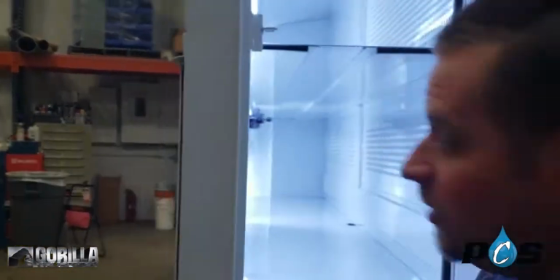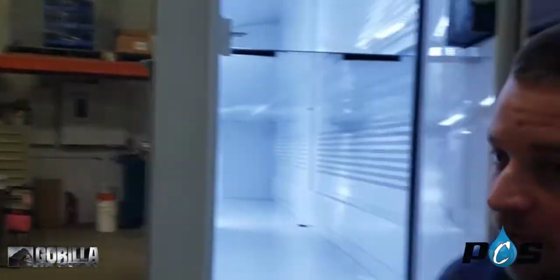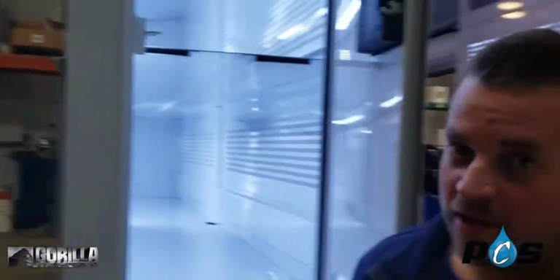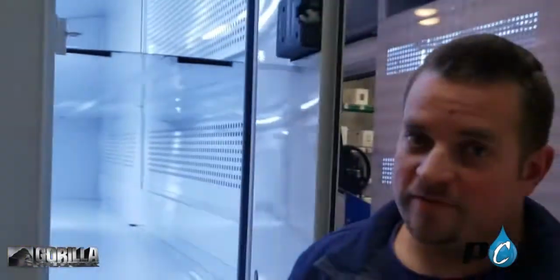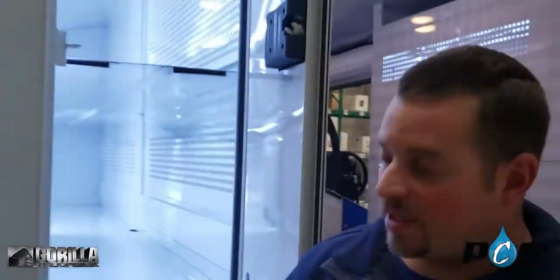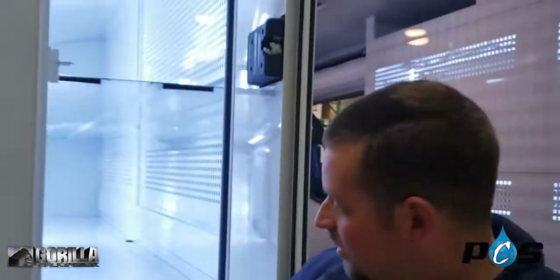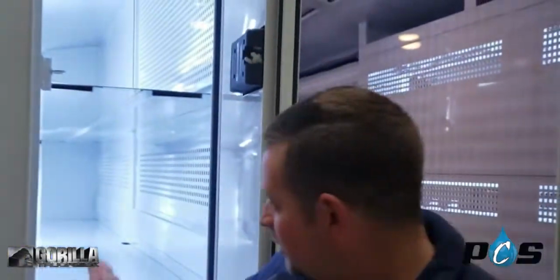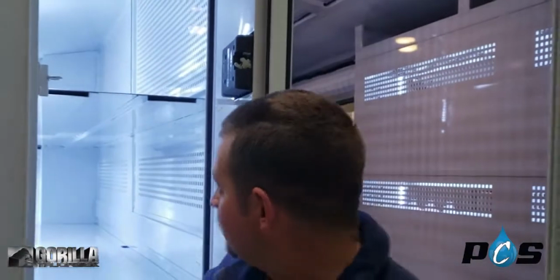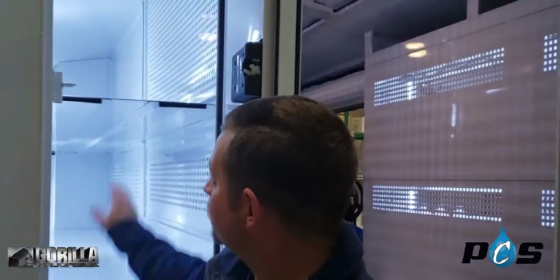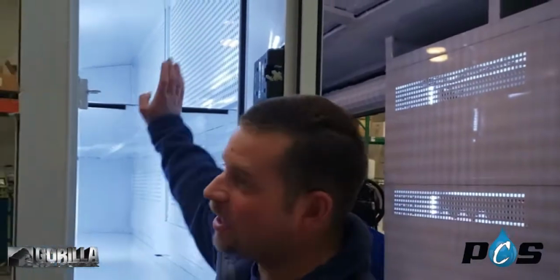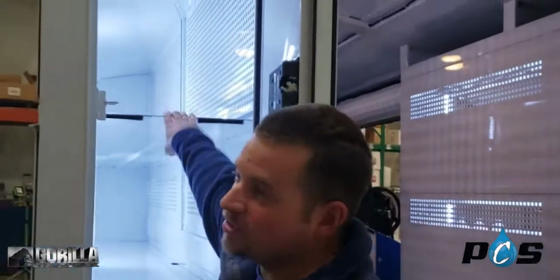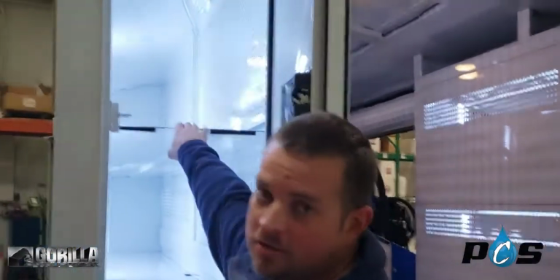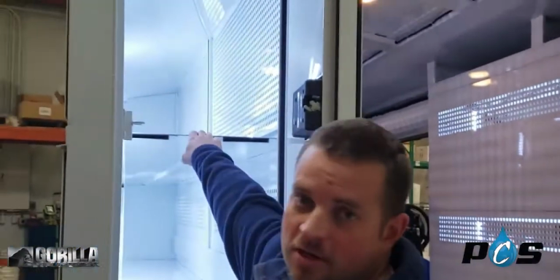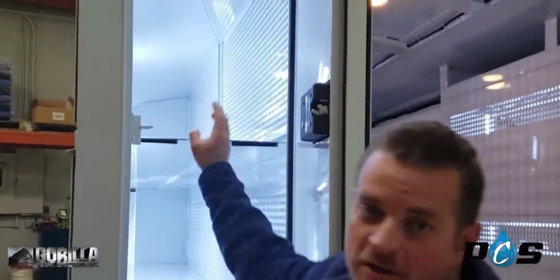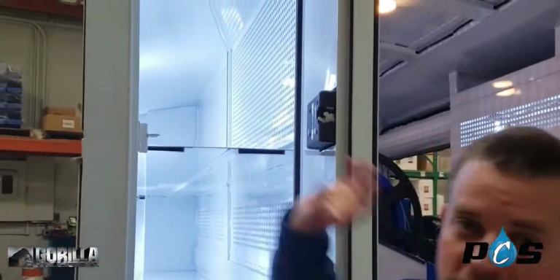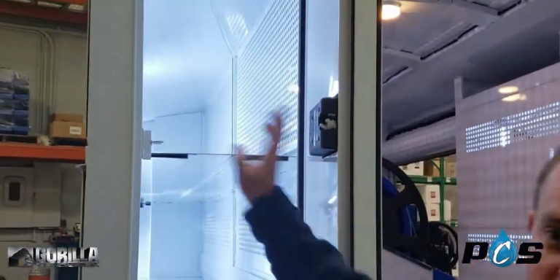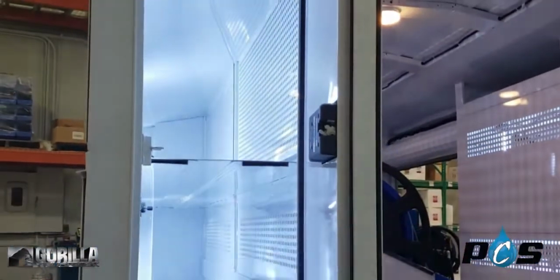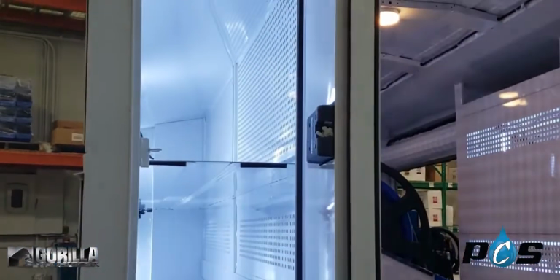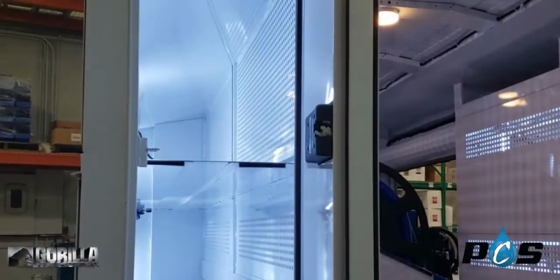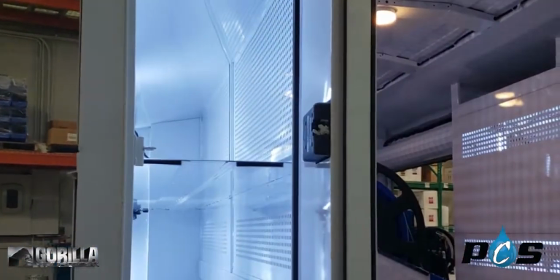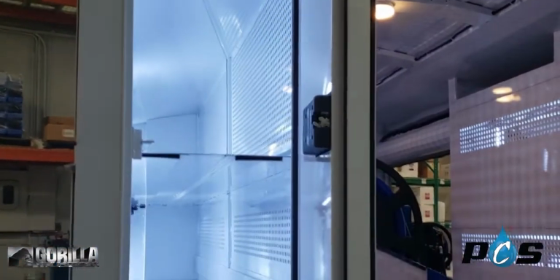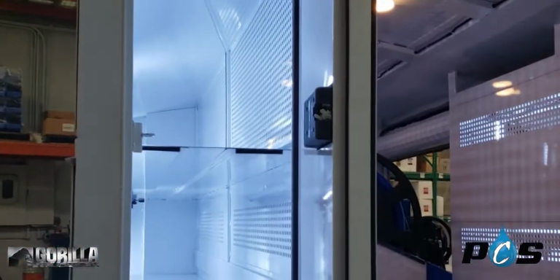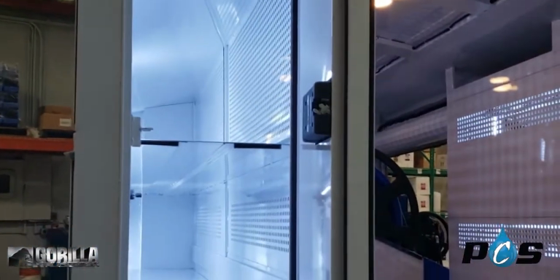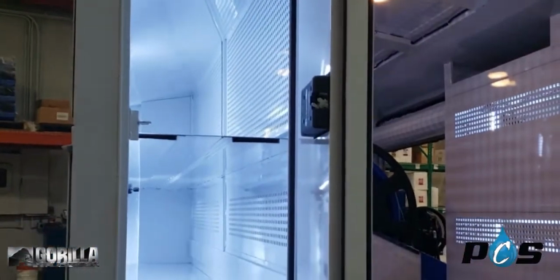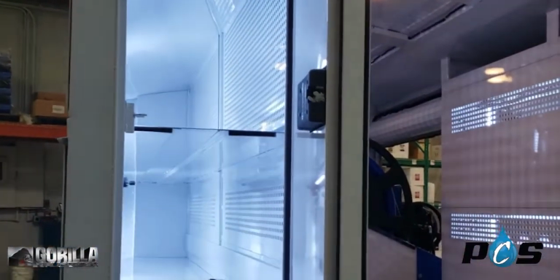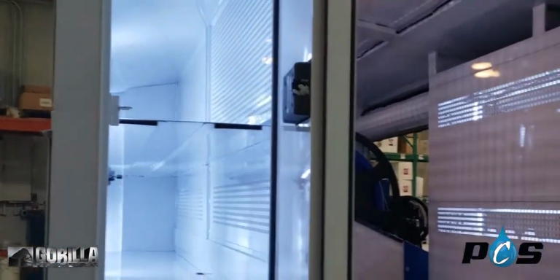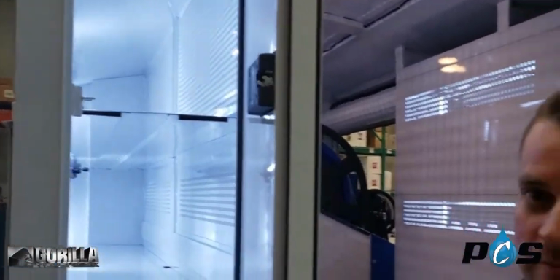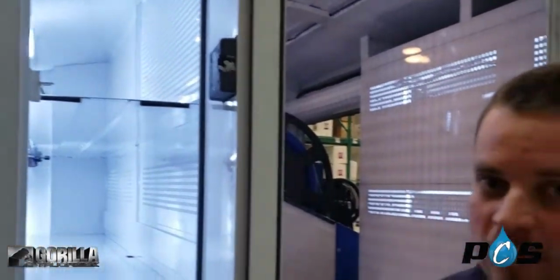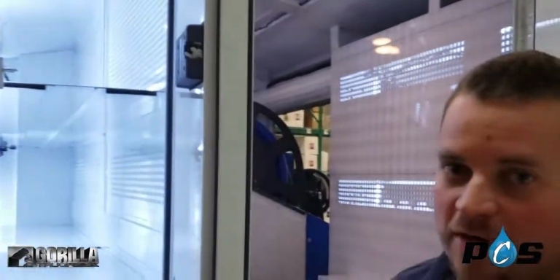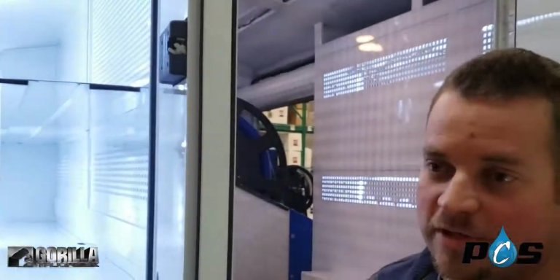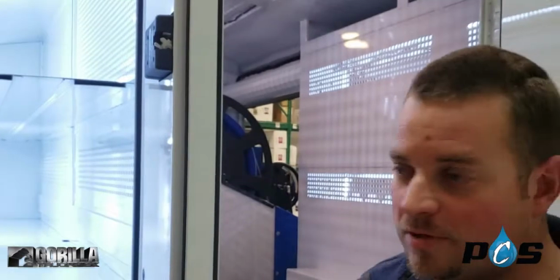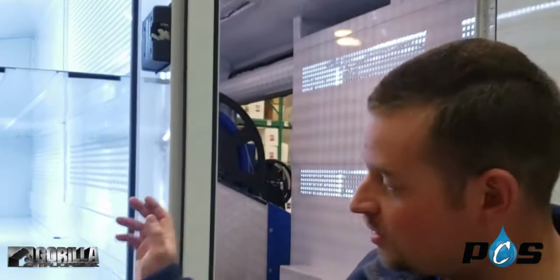Over here we've got two slots, 13 feet deep, that you can put rolls of carpet, pad, rugs — whatever you need.